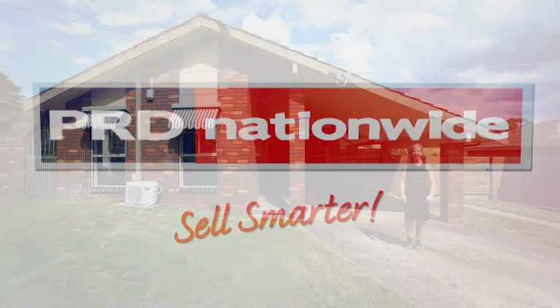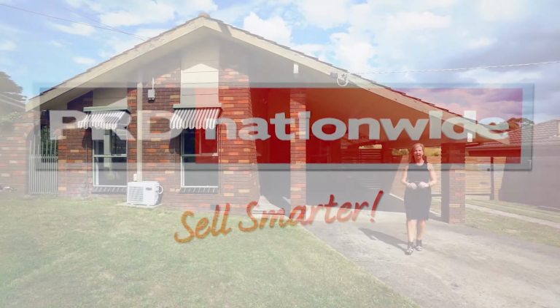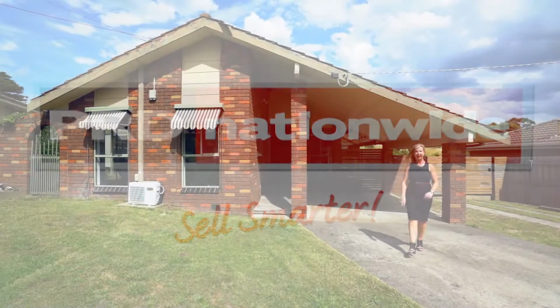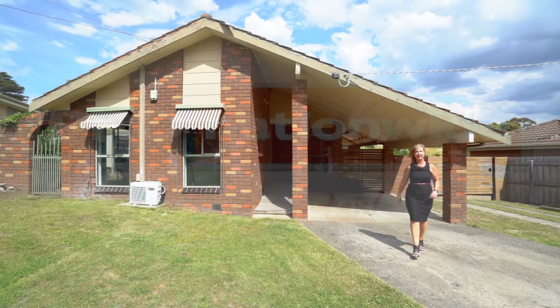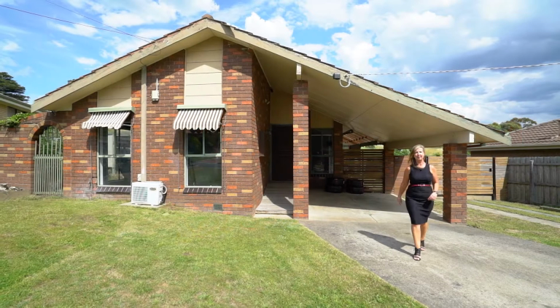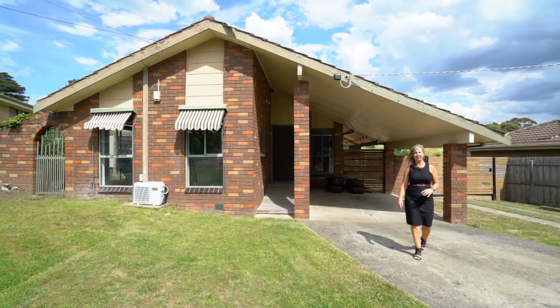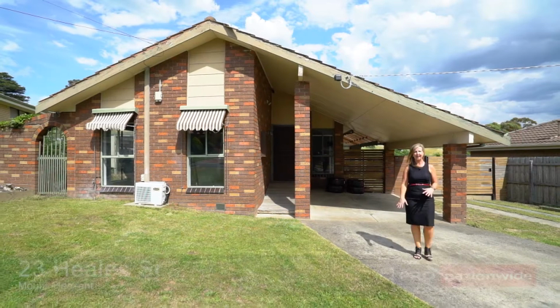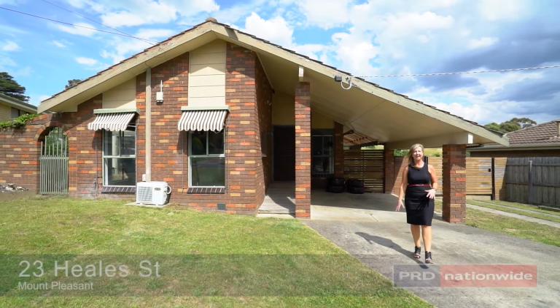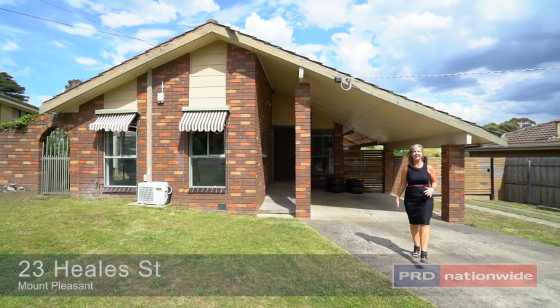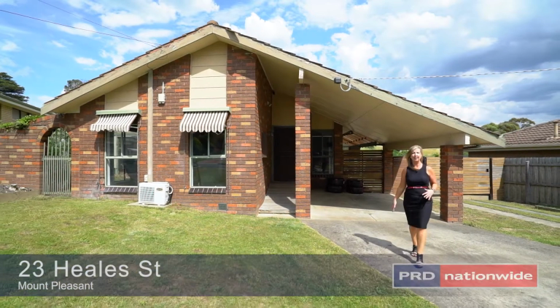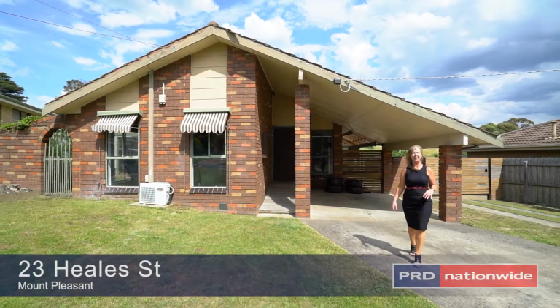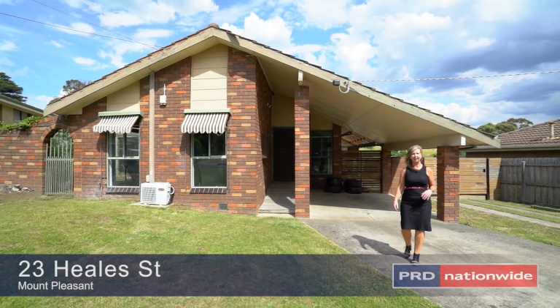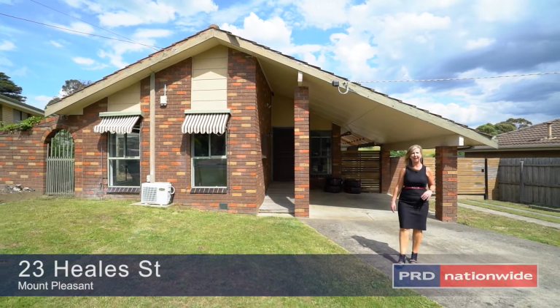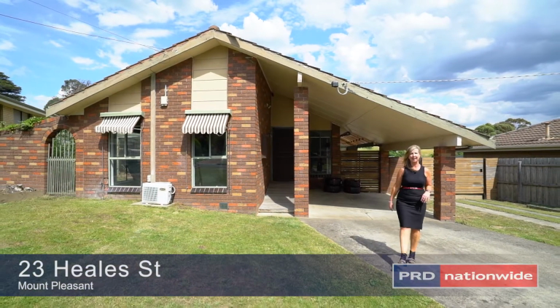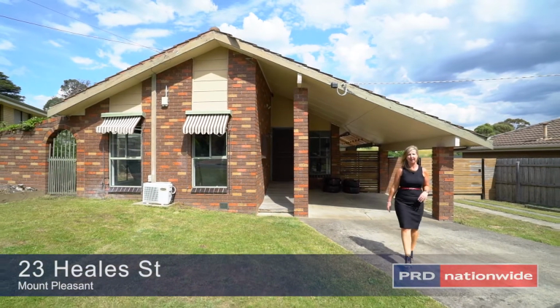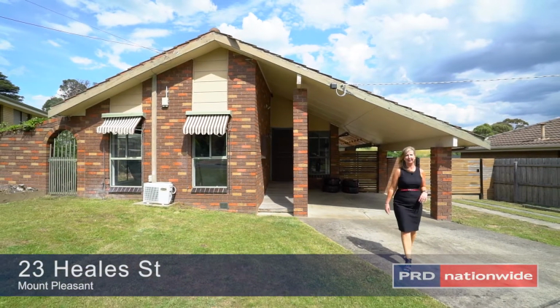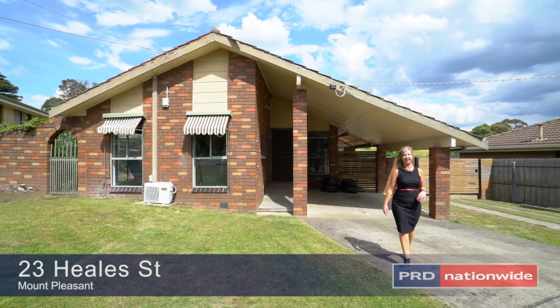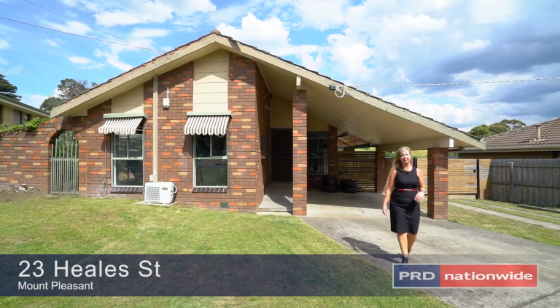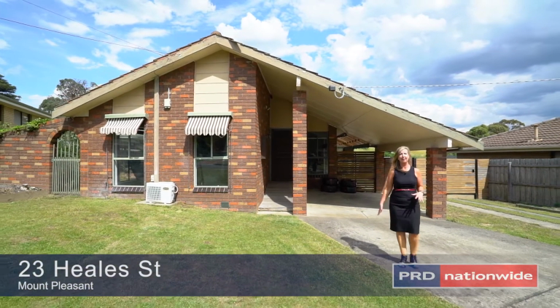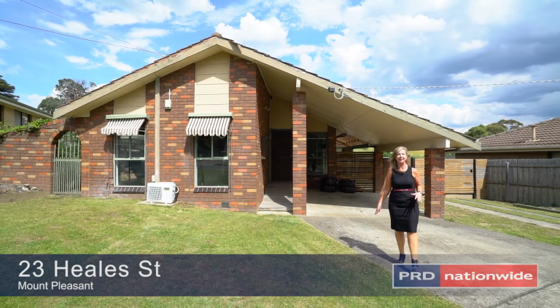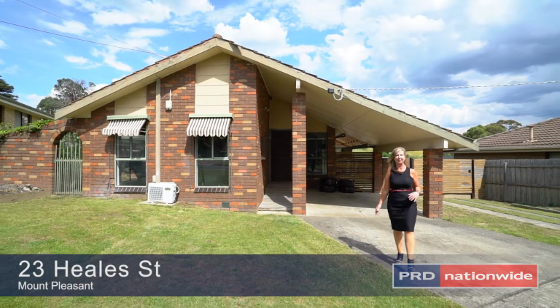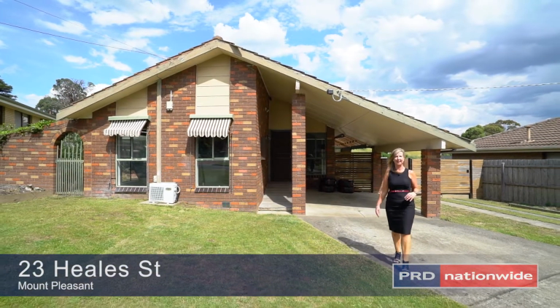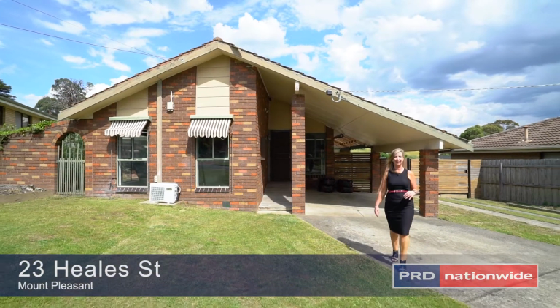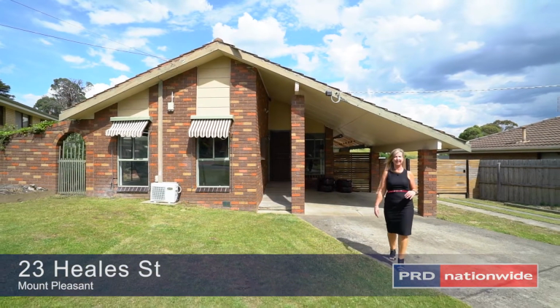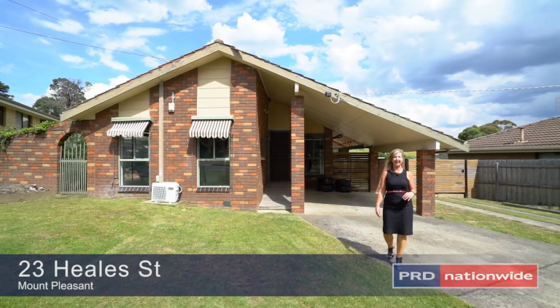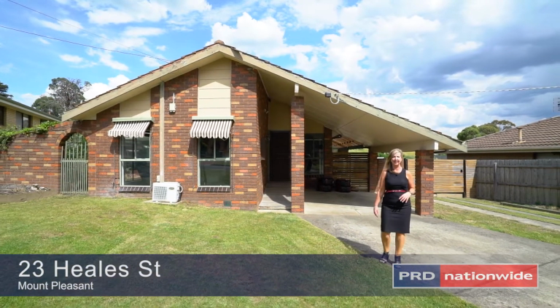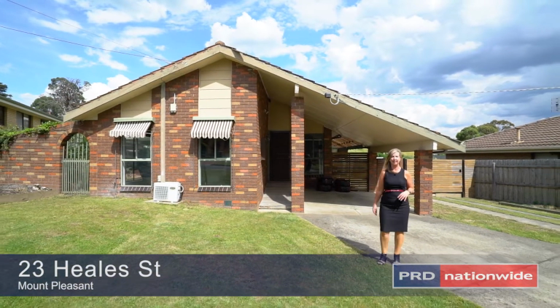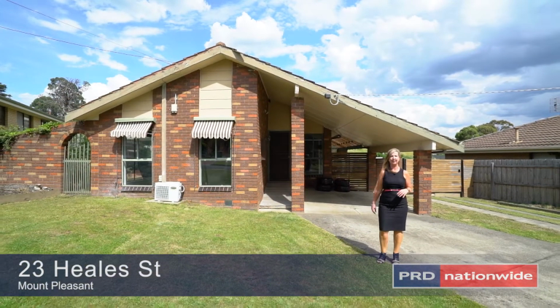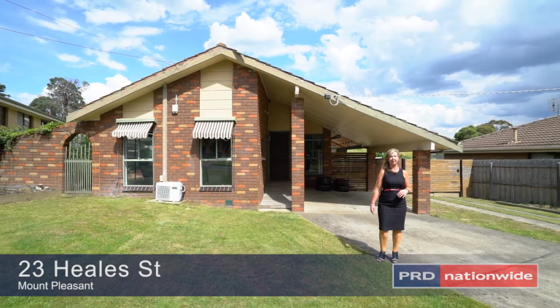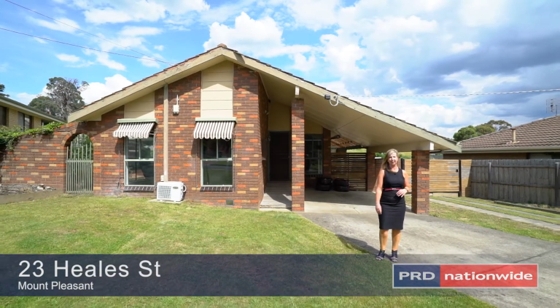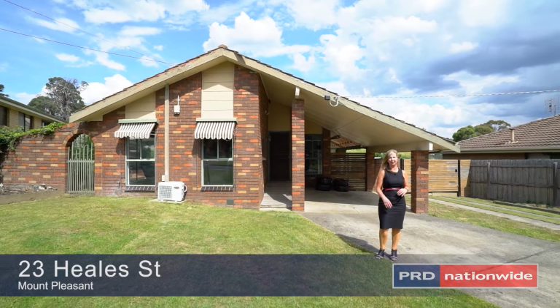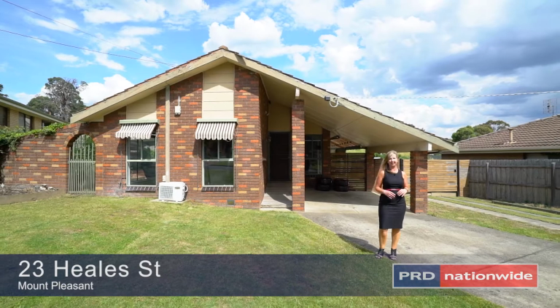Hi, I'm Andrina and today we are situated in Mount Pleasant, 5 minutes from the CBD and 10 minutes from the University.